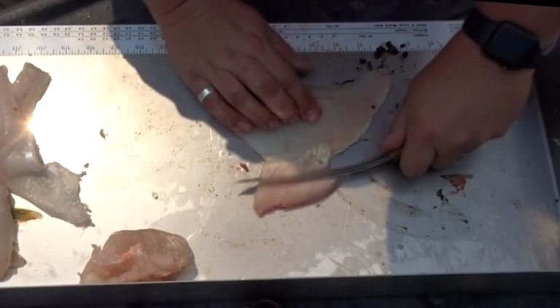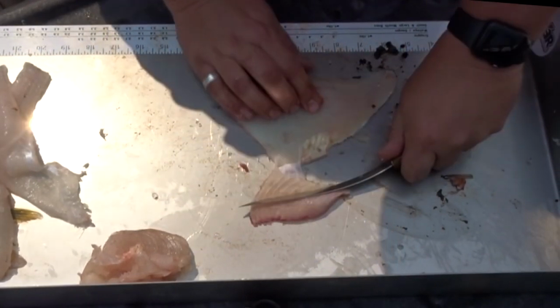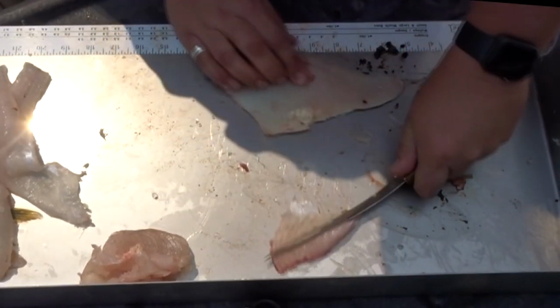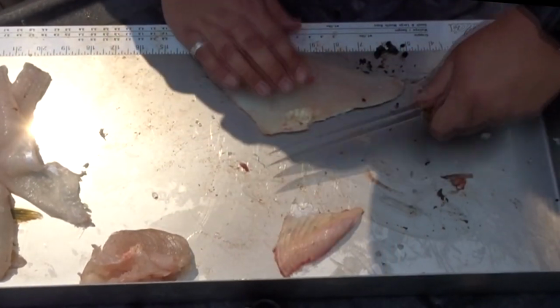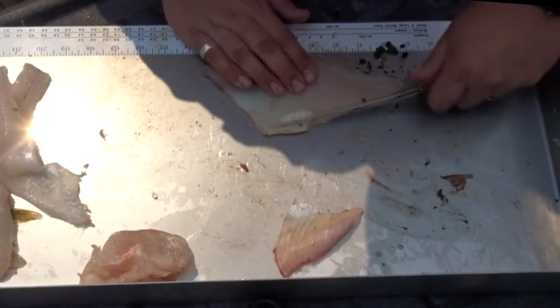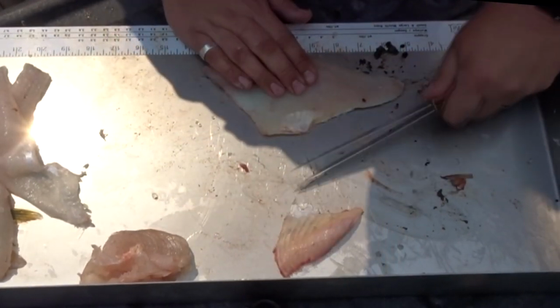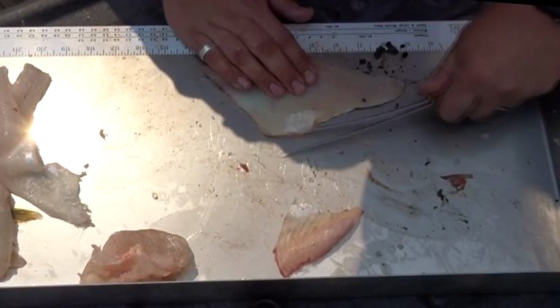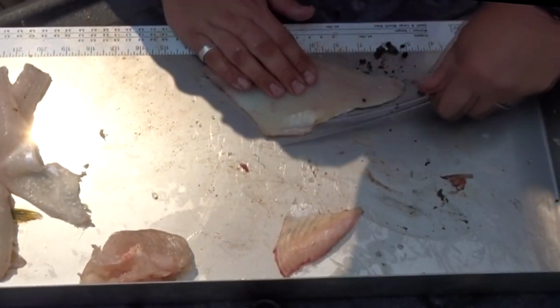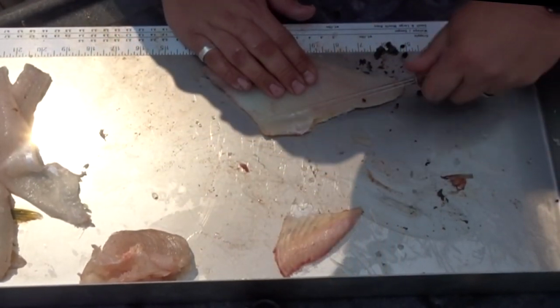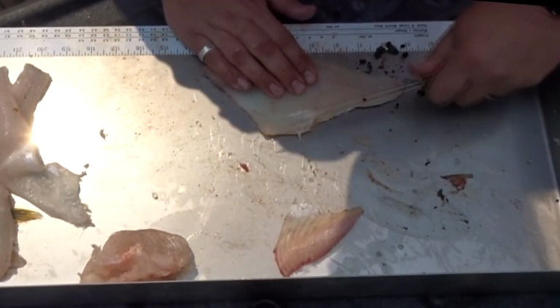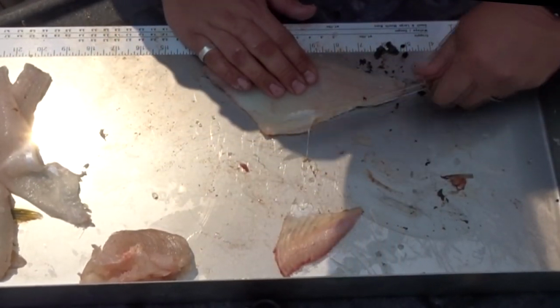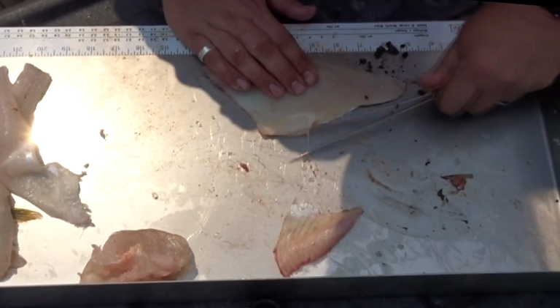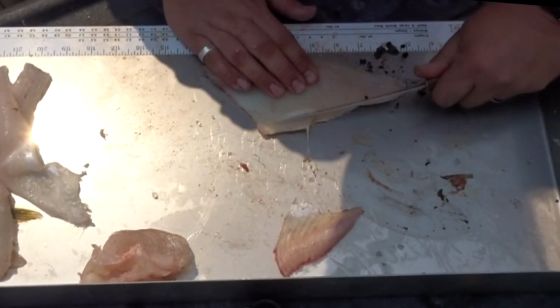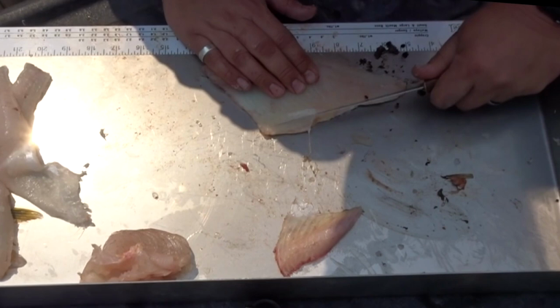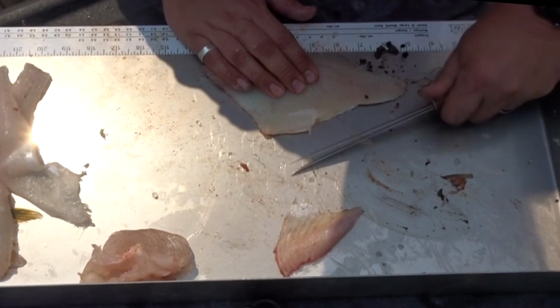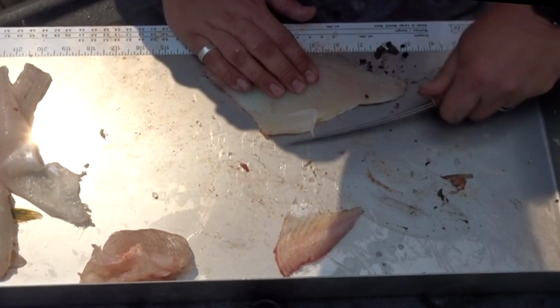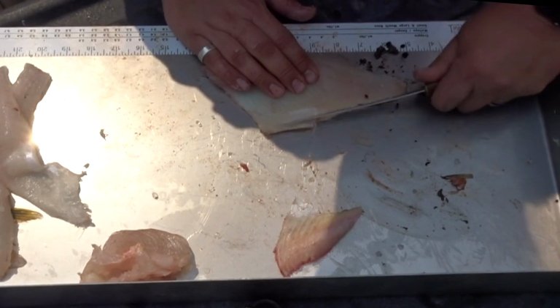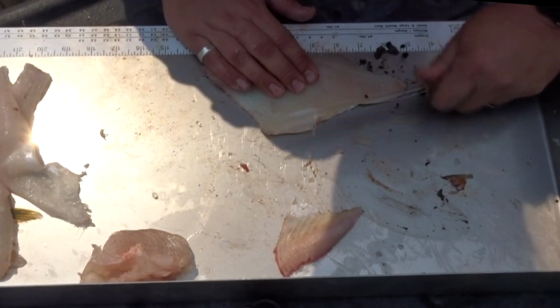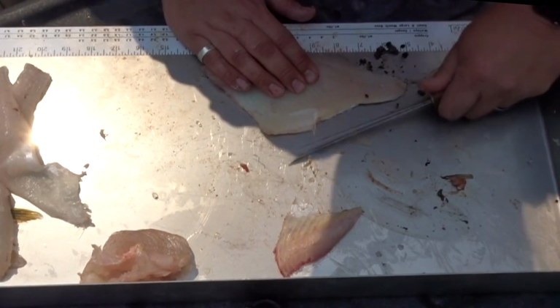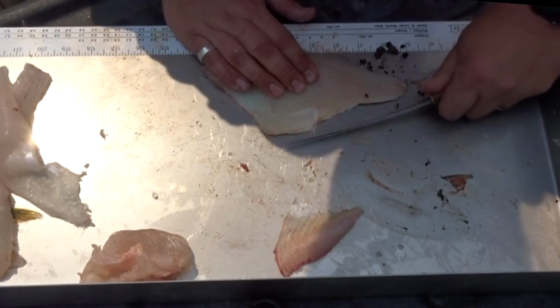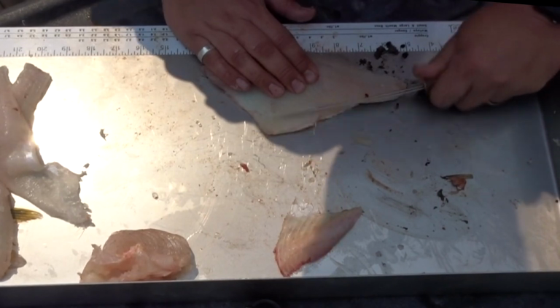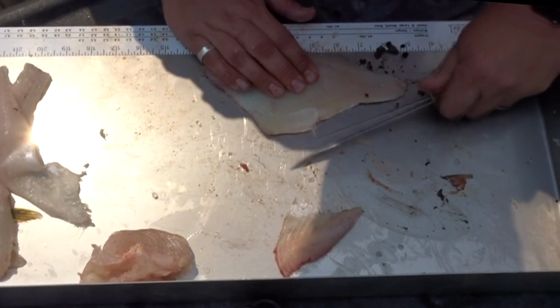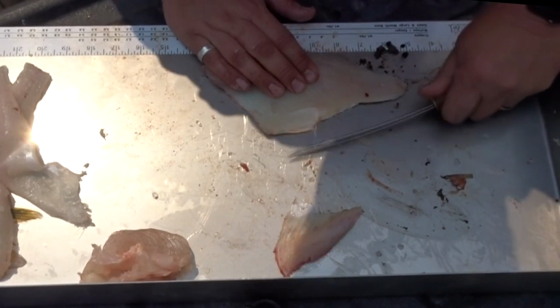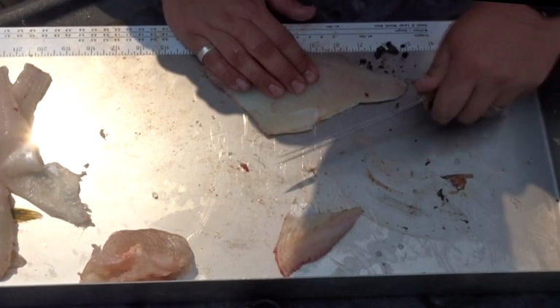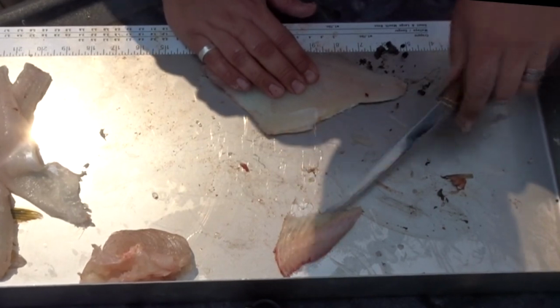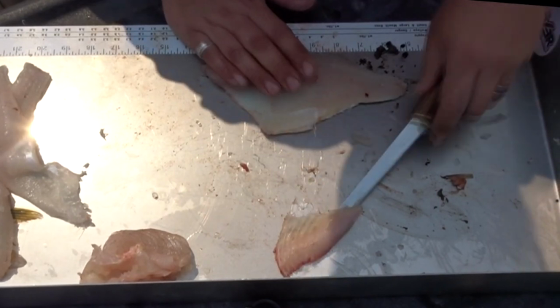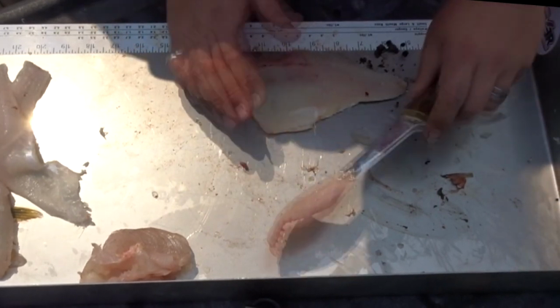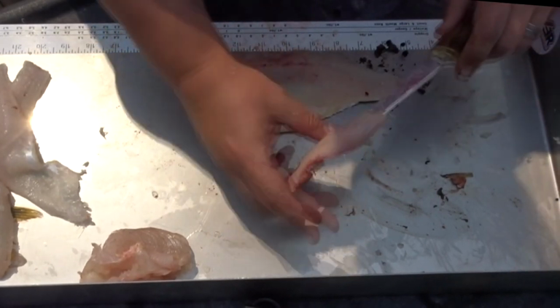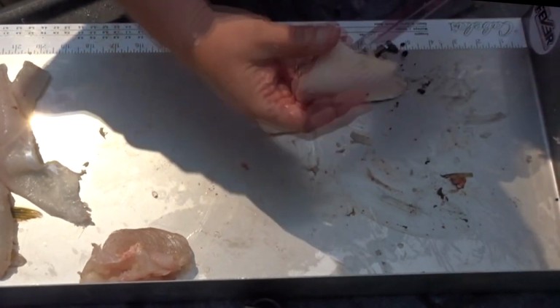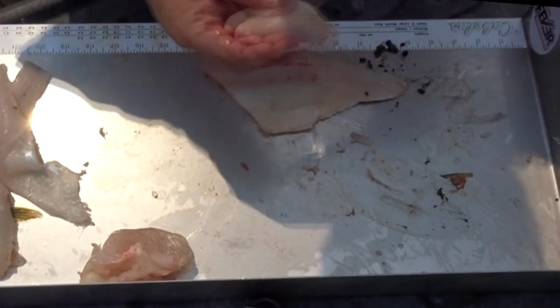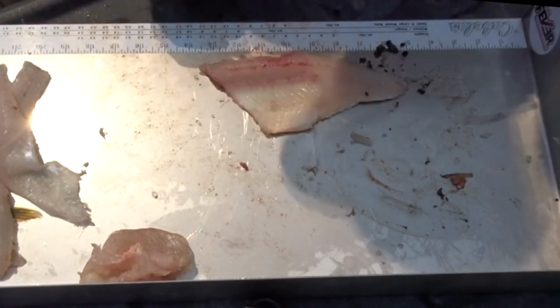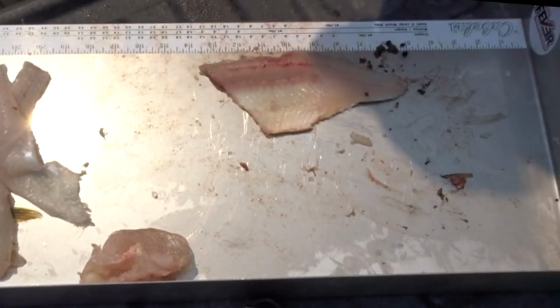Got it up, pull it off, scrape all the scales off, throw that out.